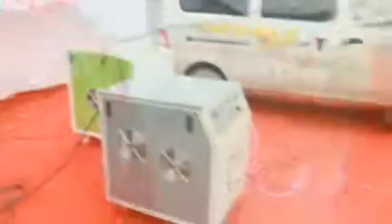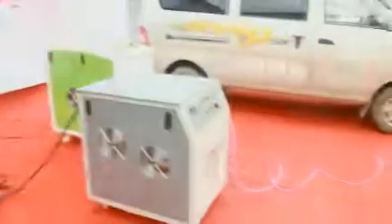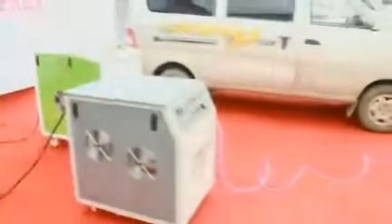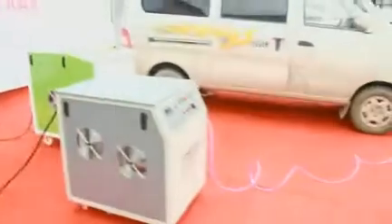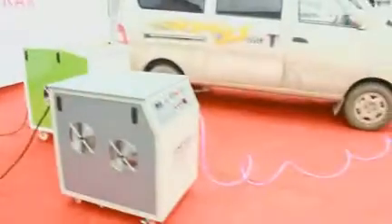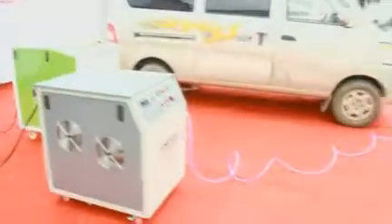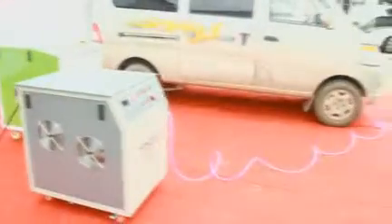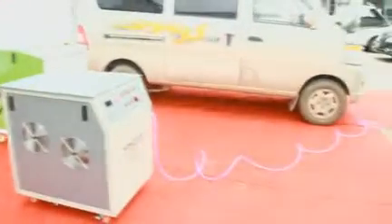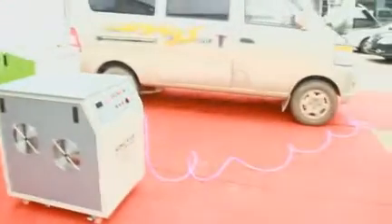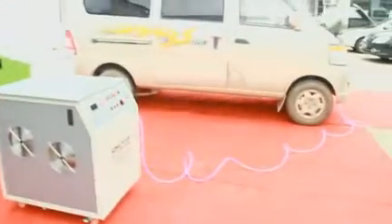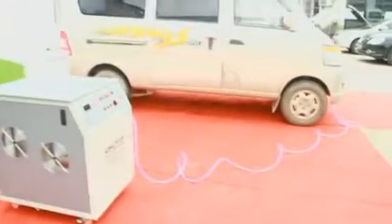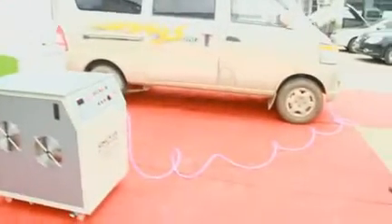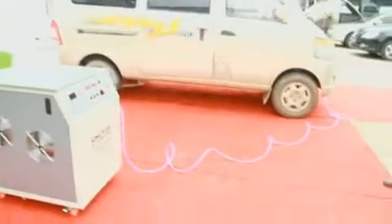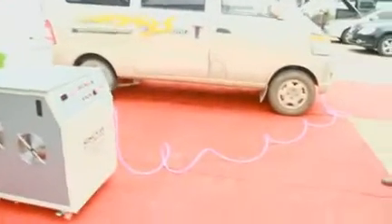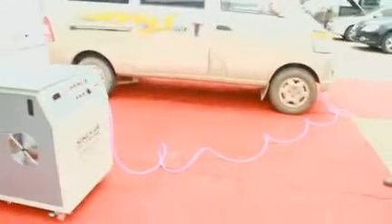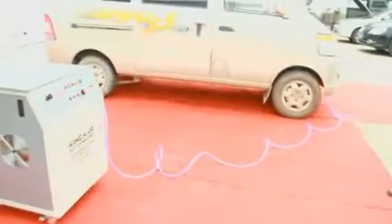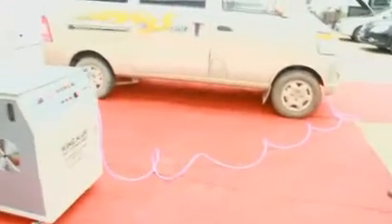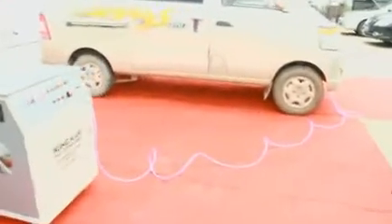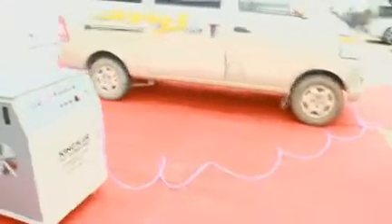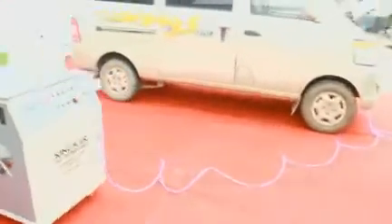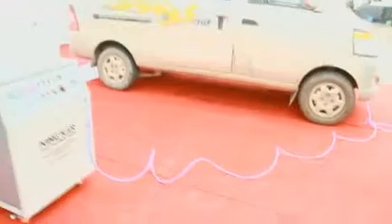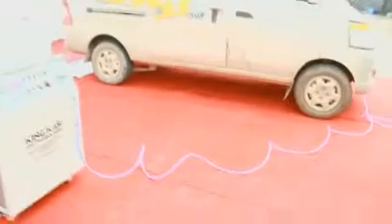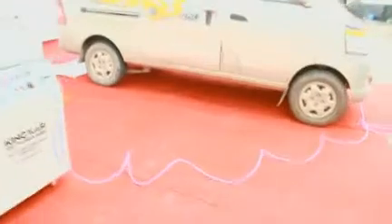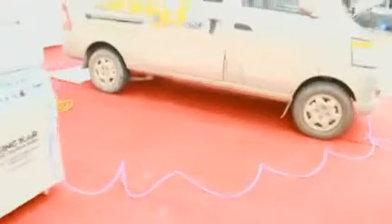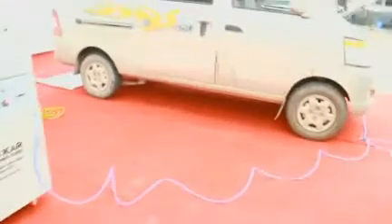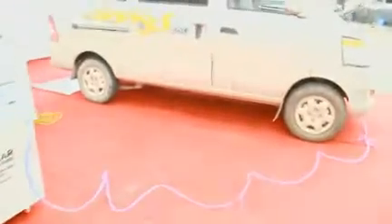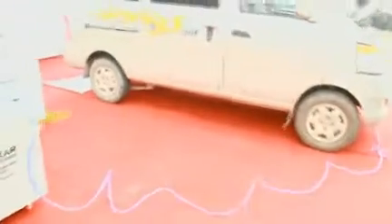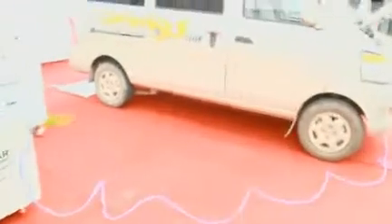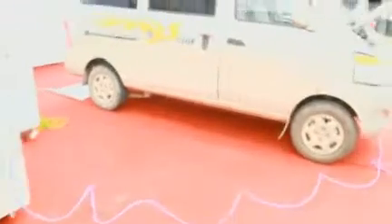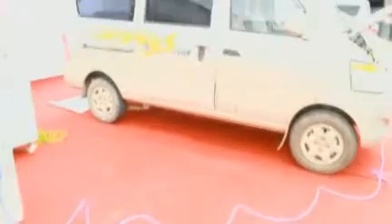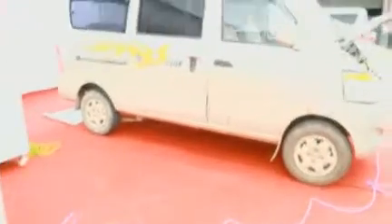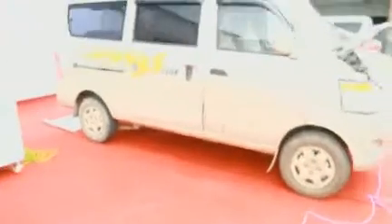Now you can see the car is expelling dirty exhaust emissions.